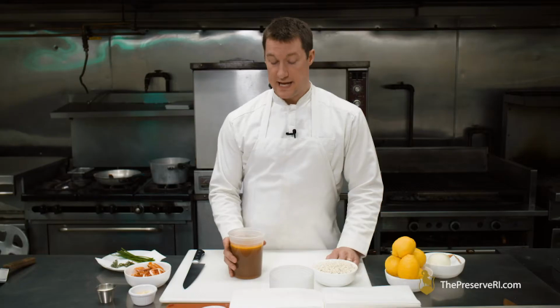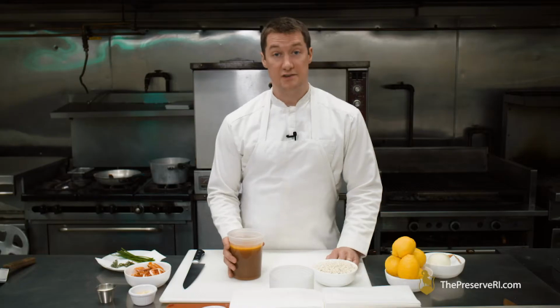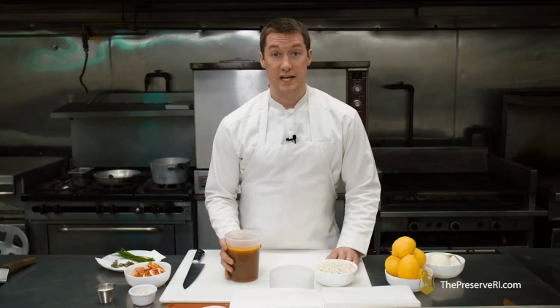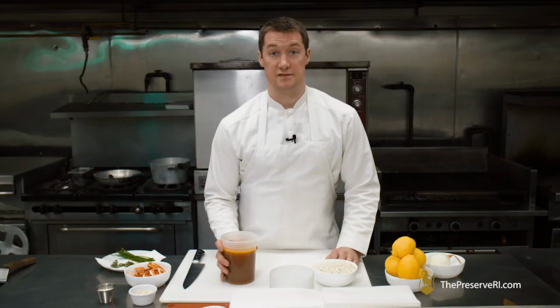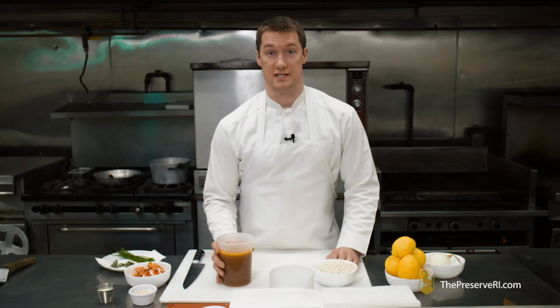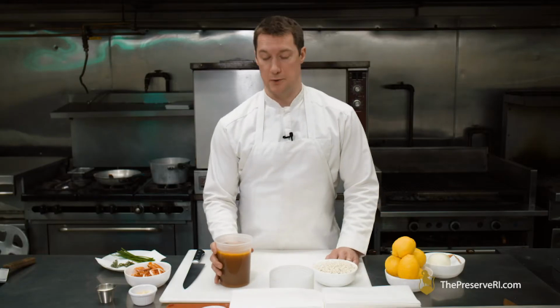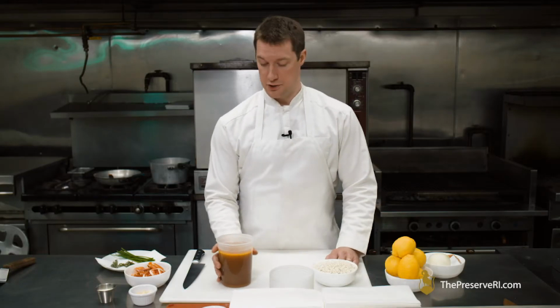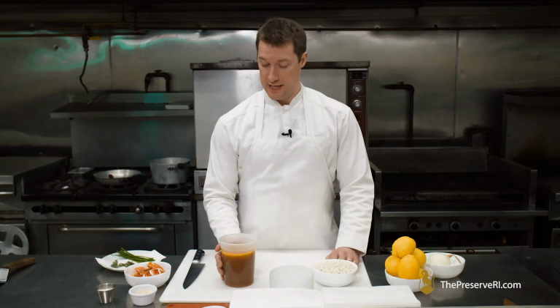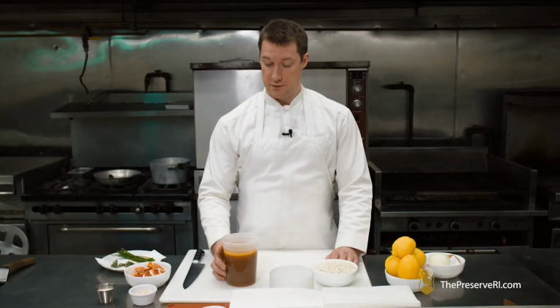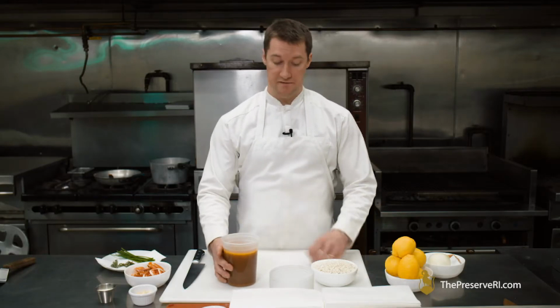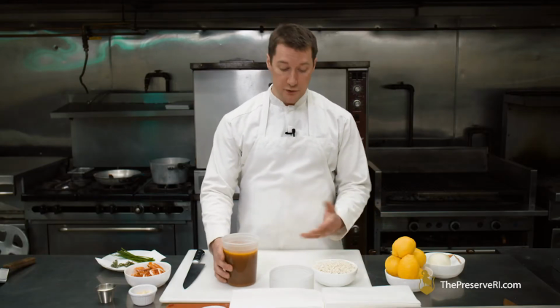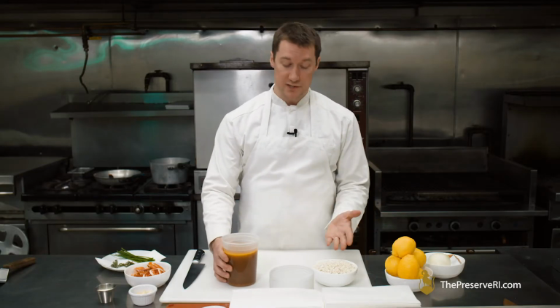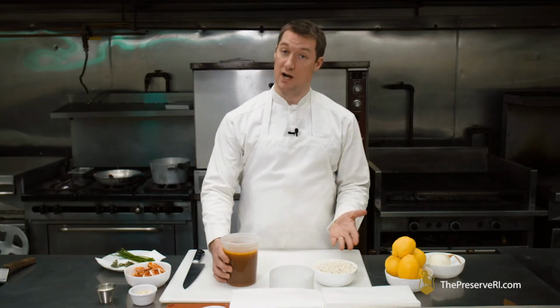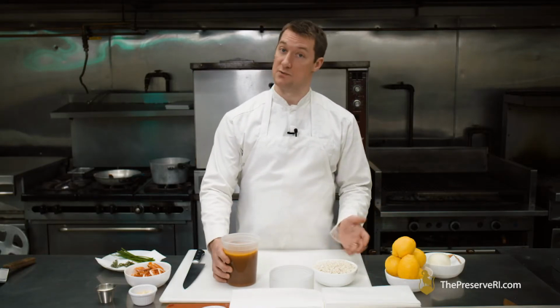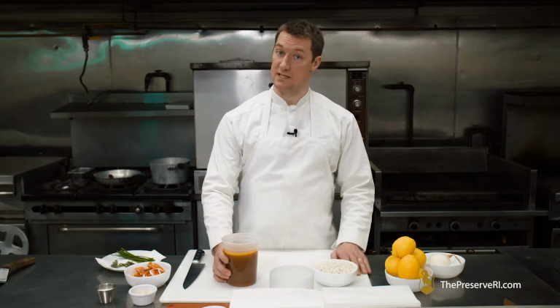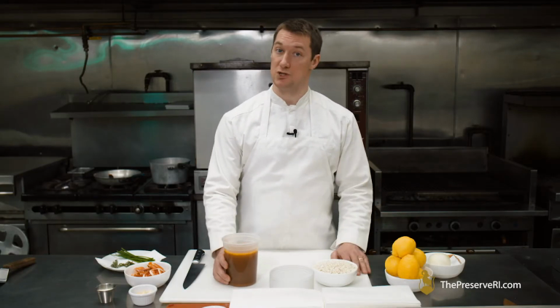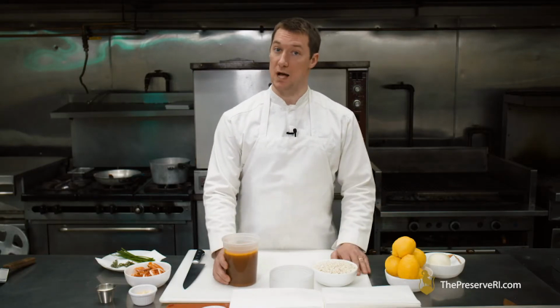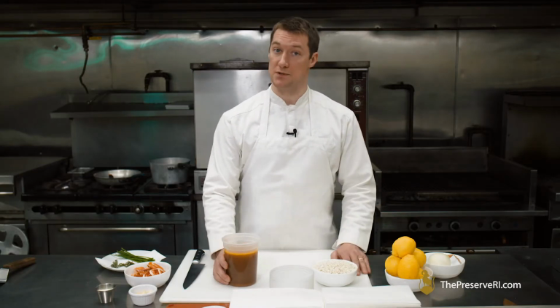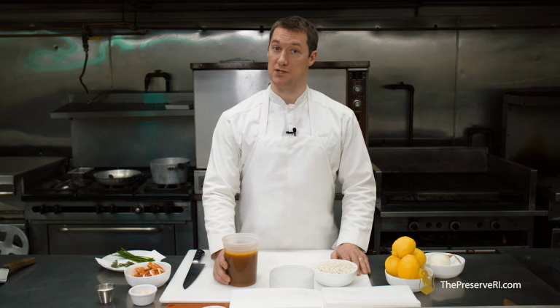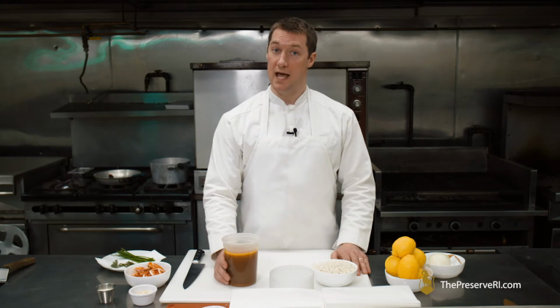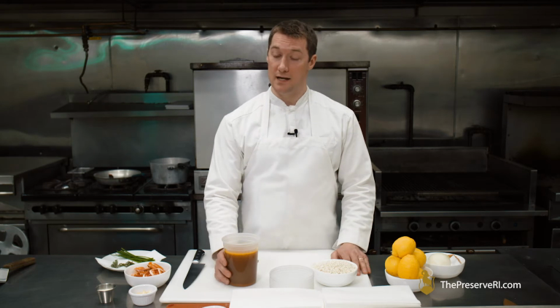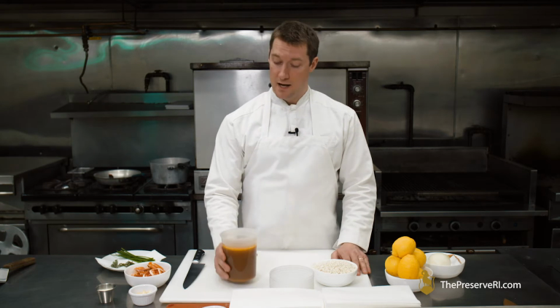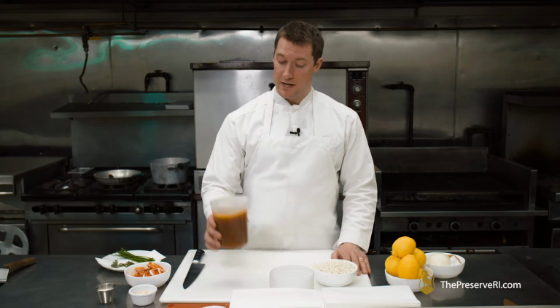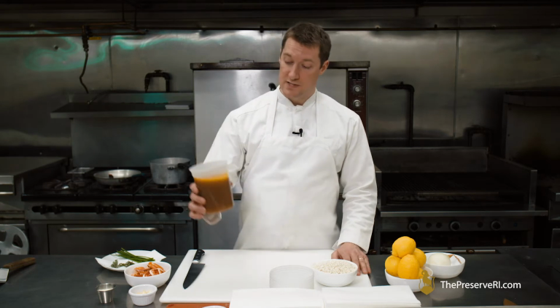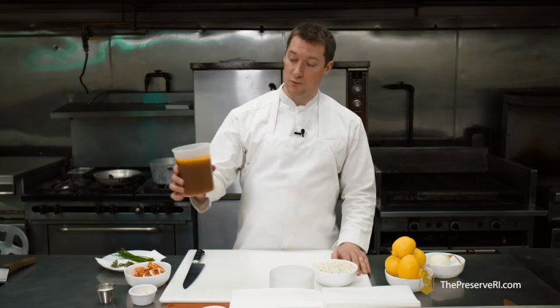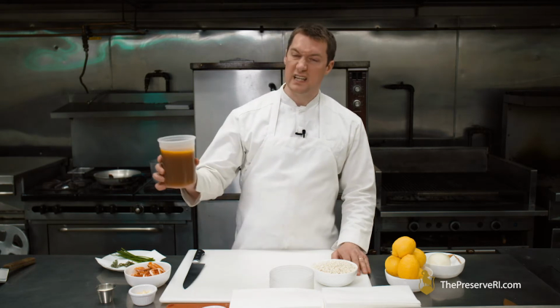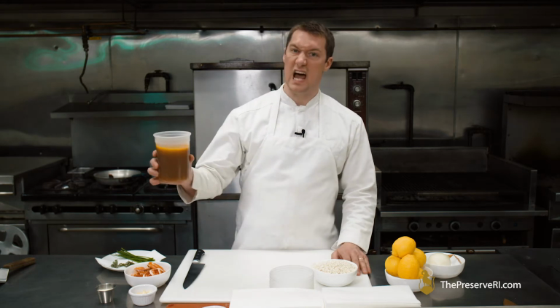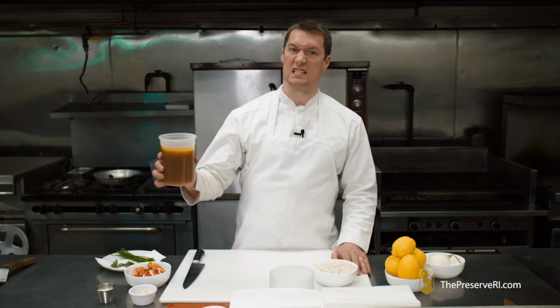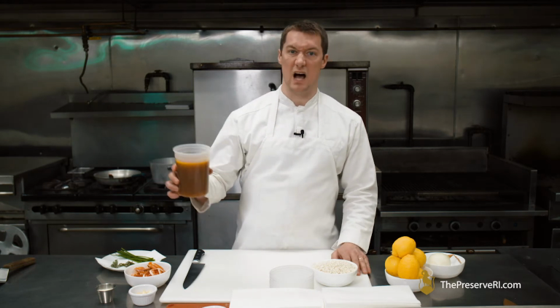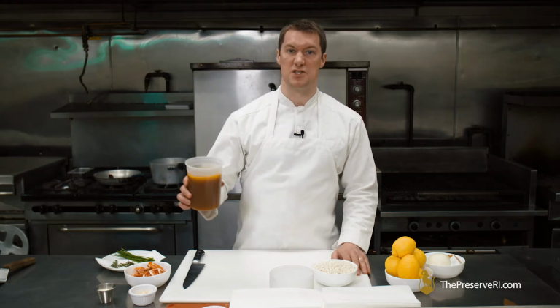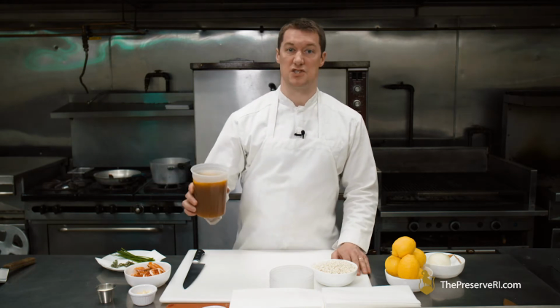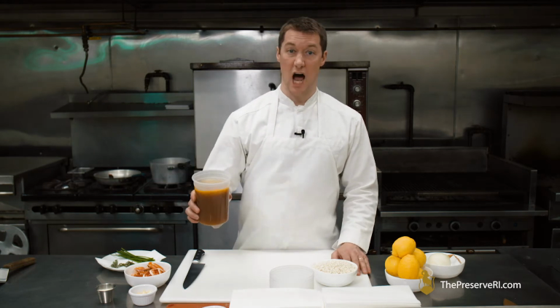Take advantage of this opportunity to infuse the rice with as much lobster as you can by using a really nice lobster stock.